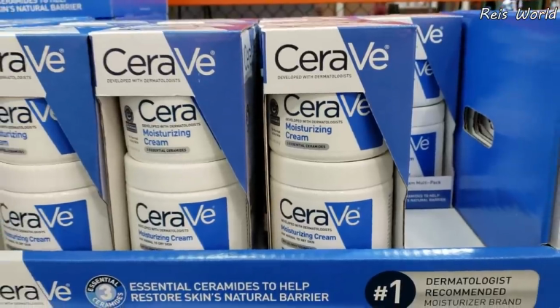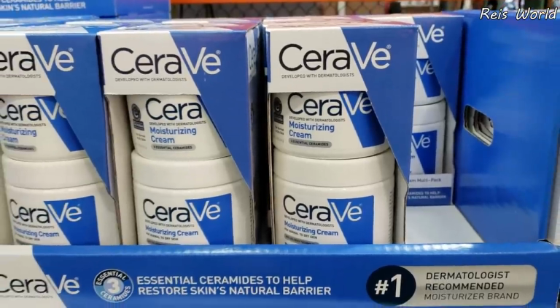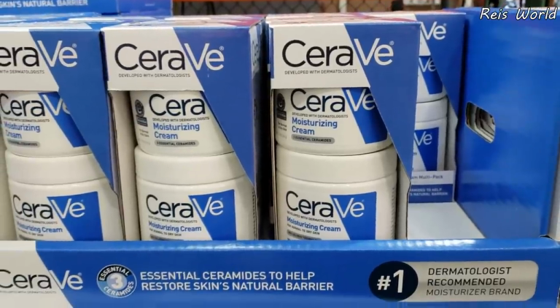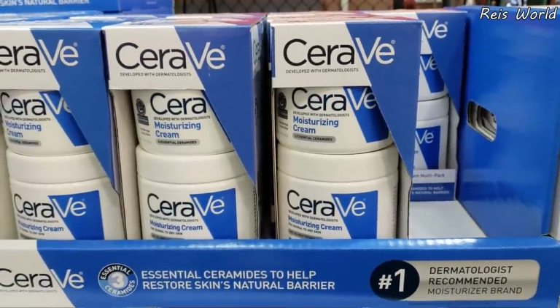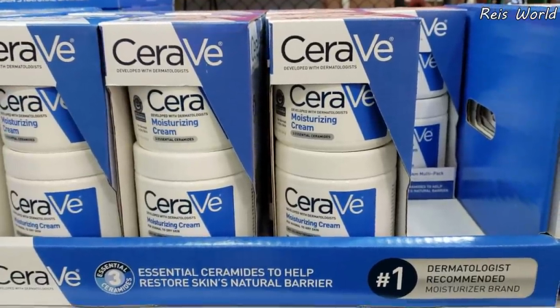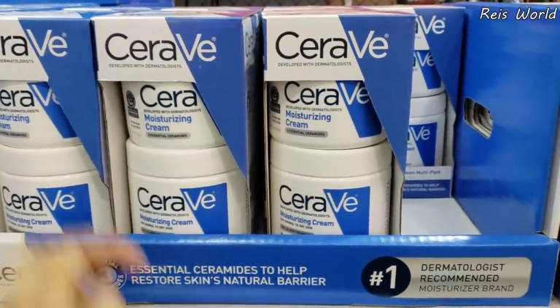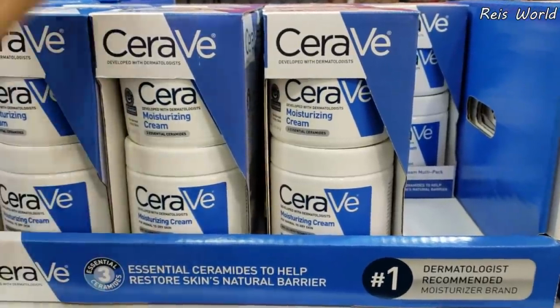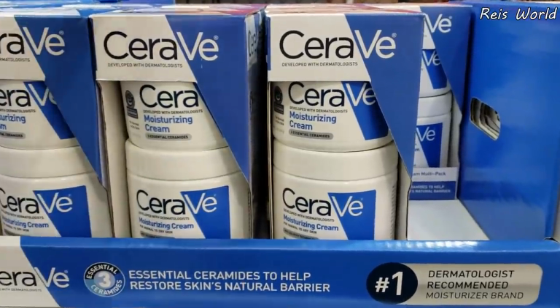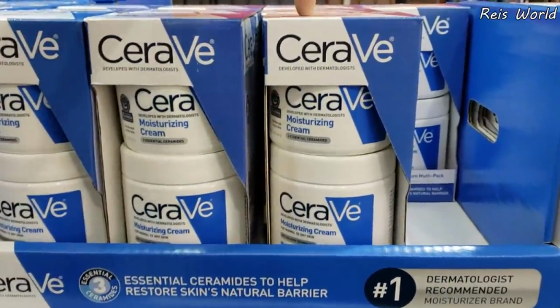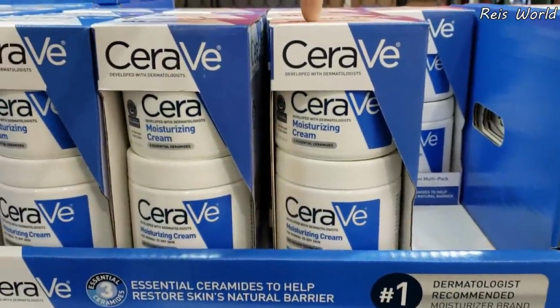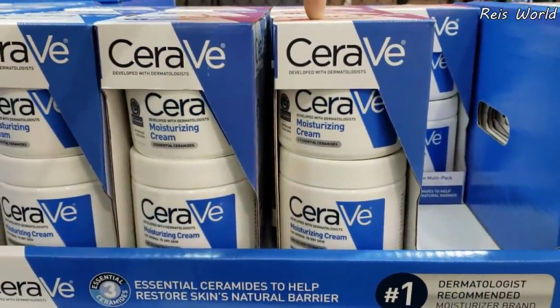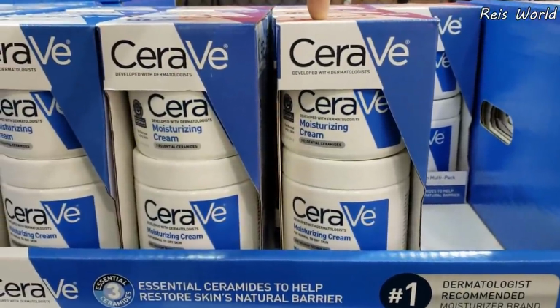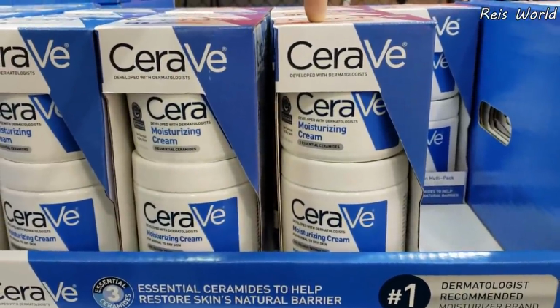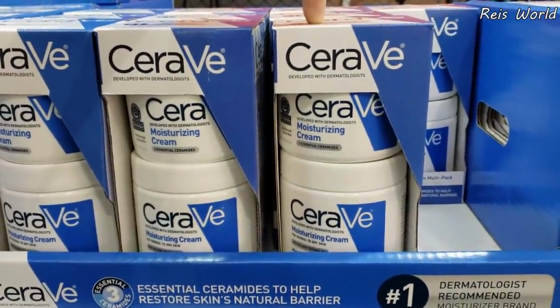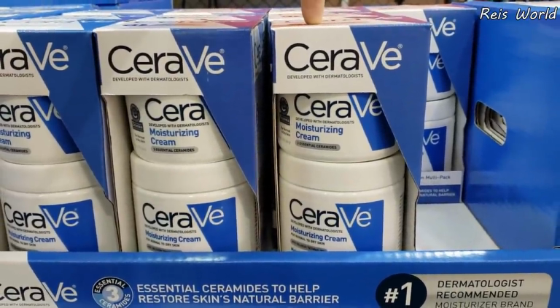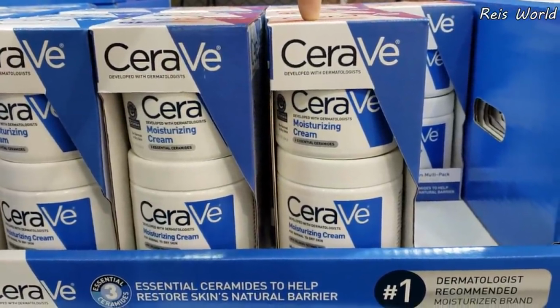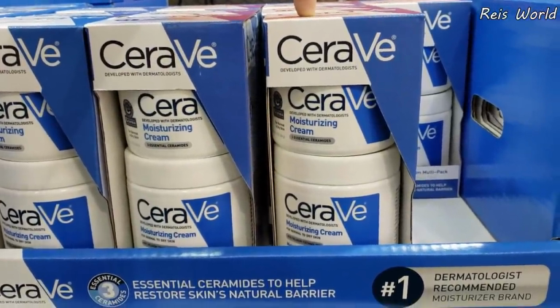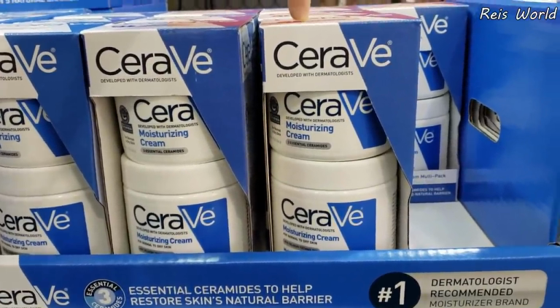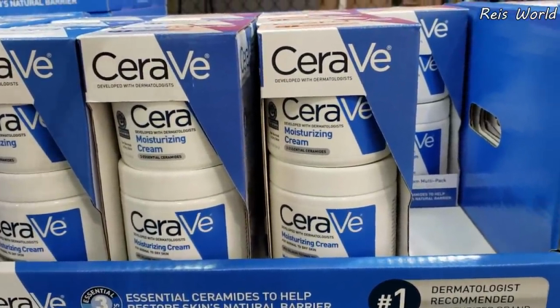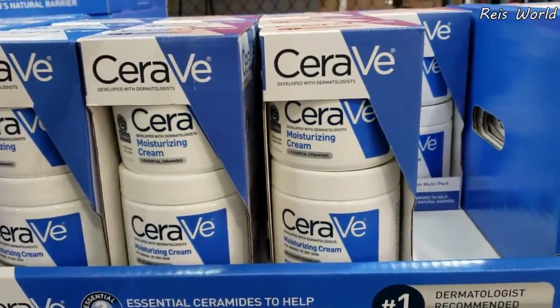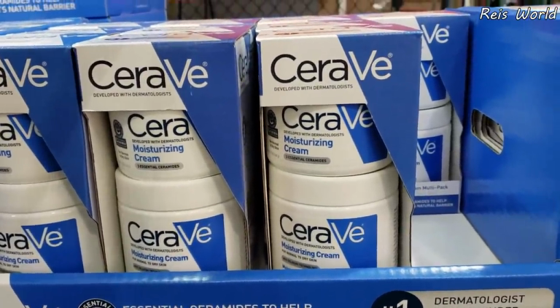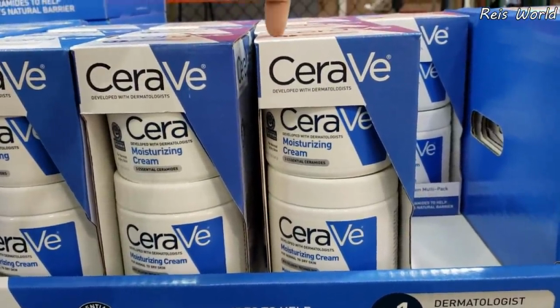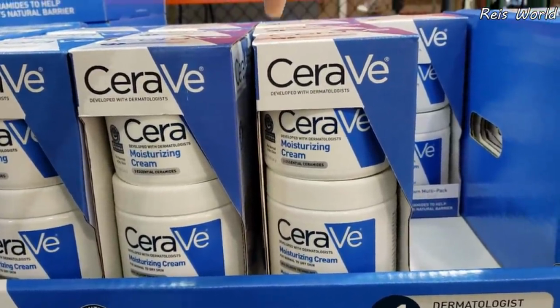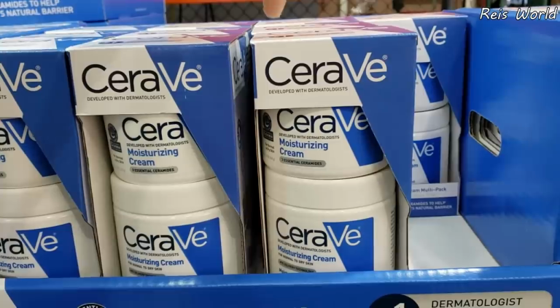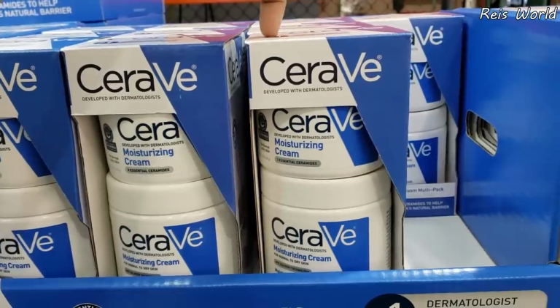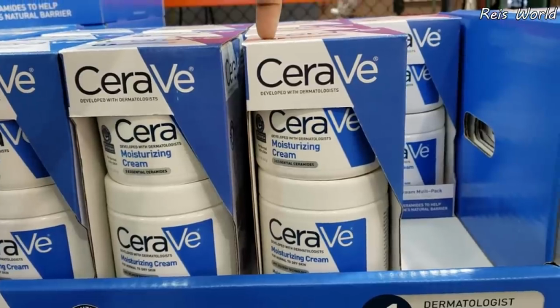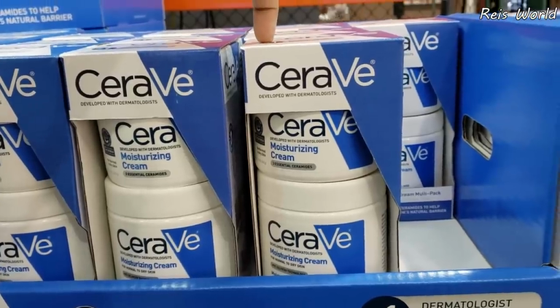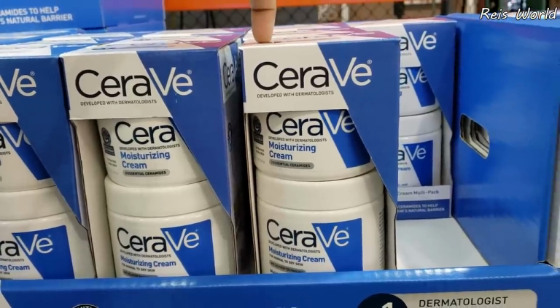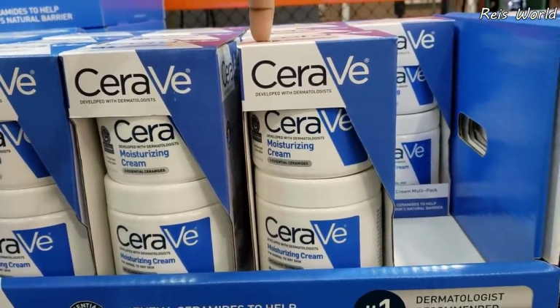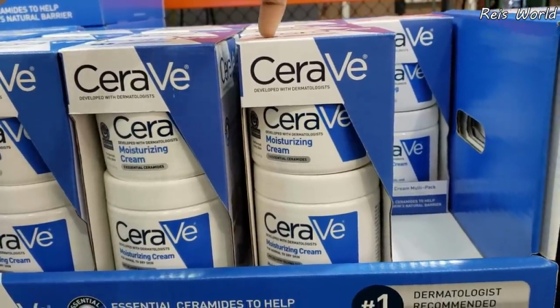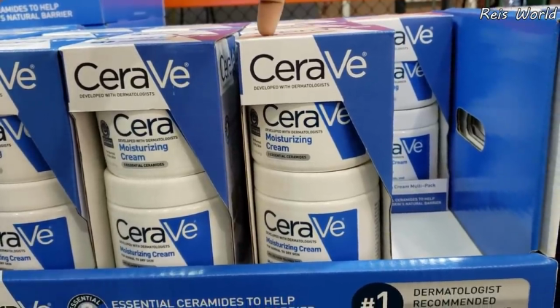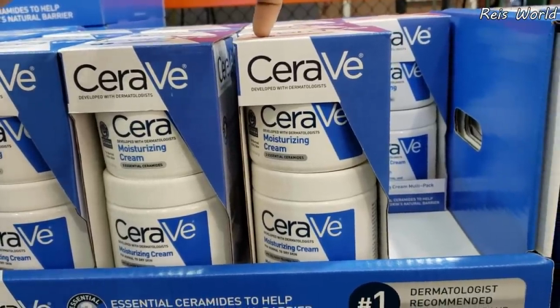Okay, for a two-pack, only $20. Very, very good stuff here.